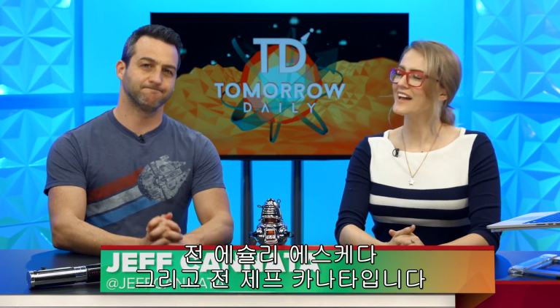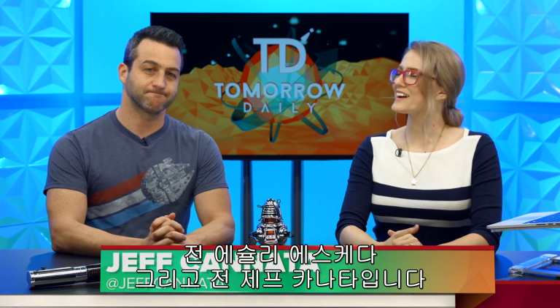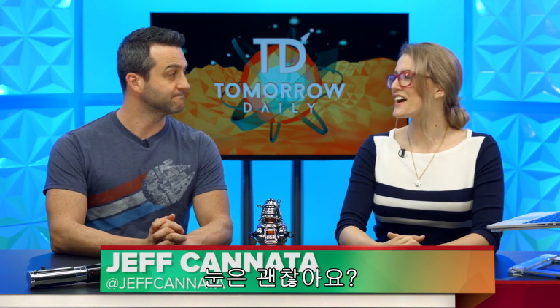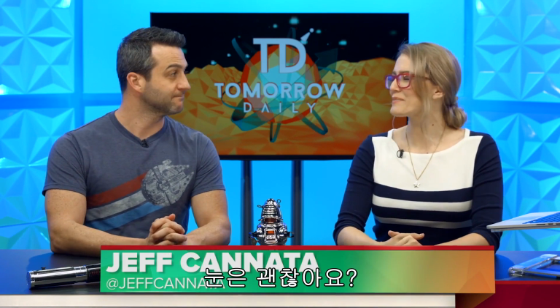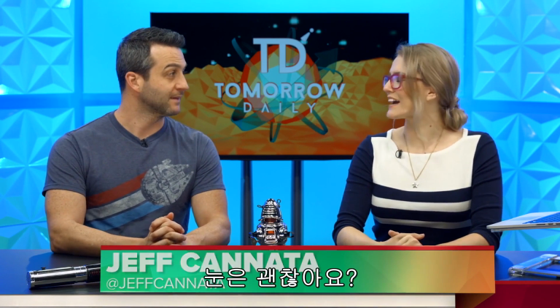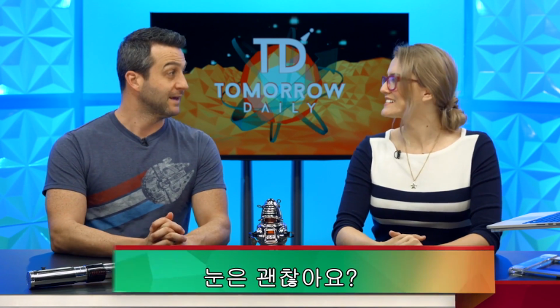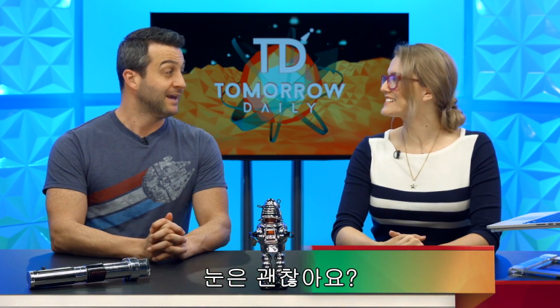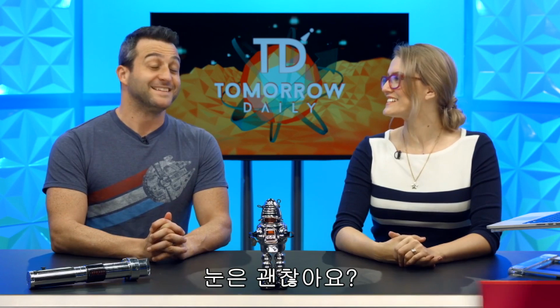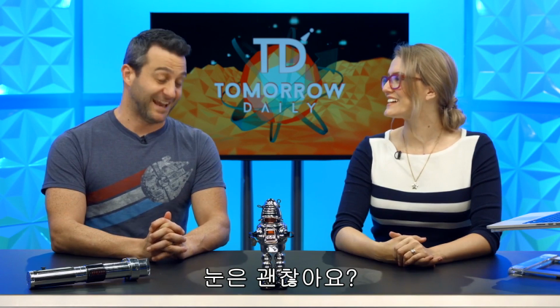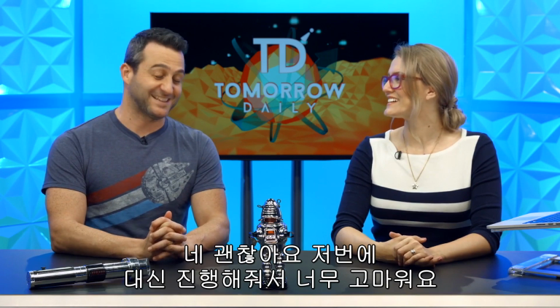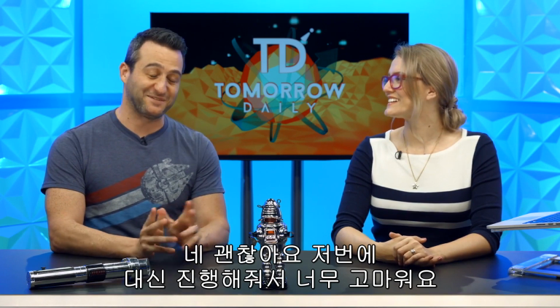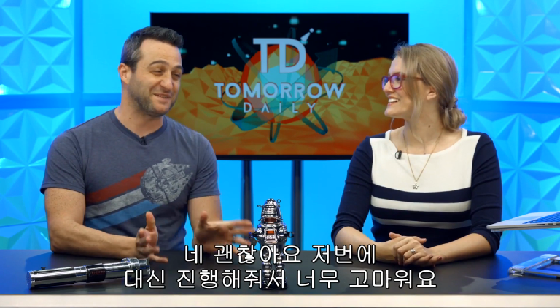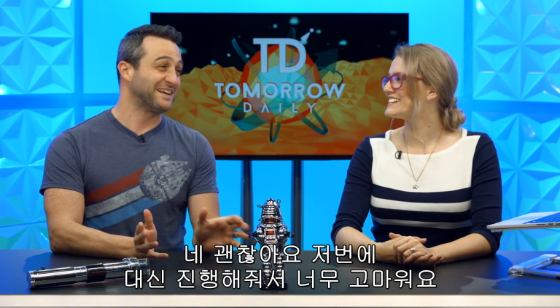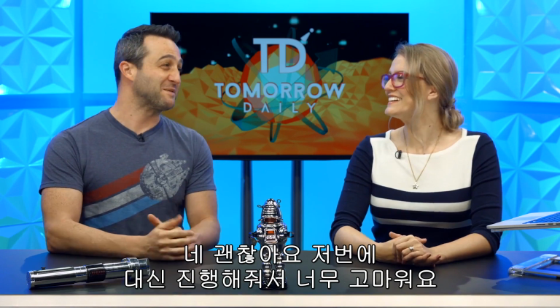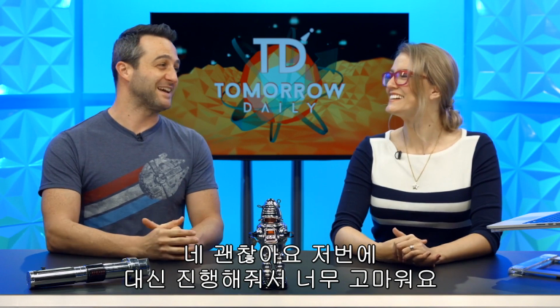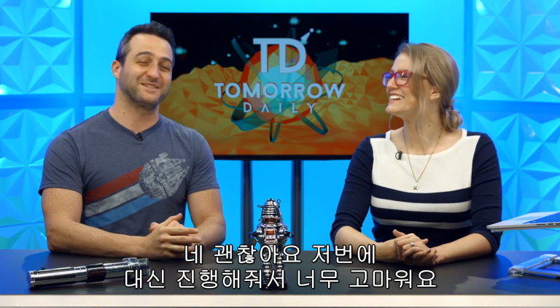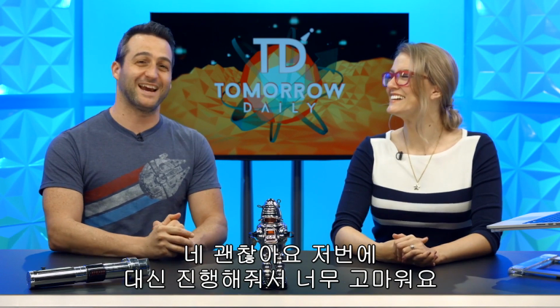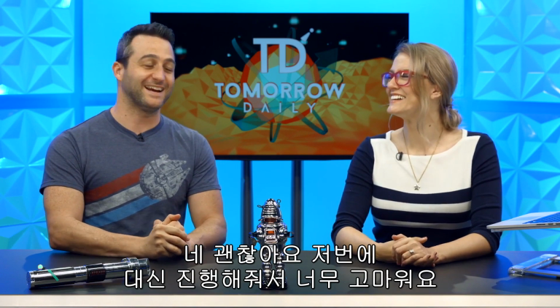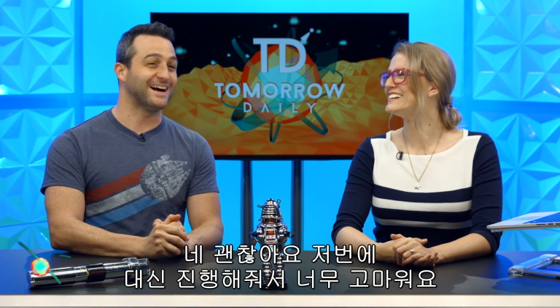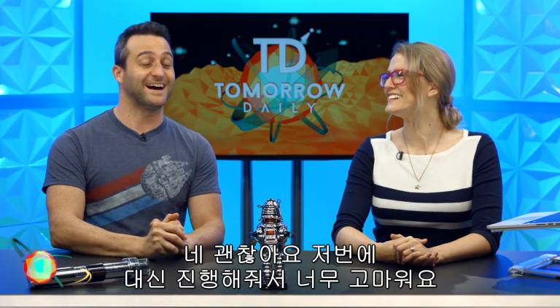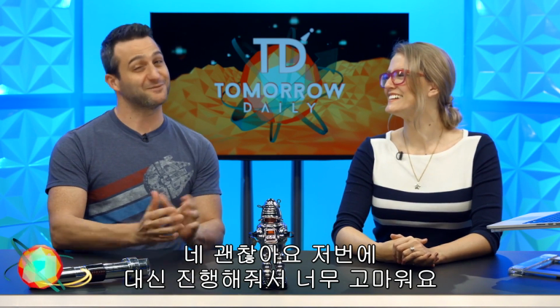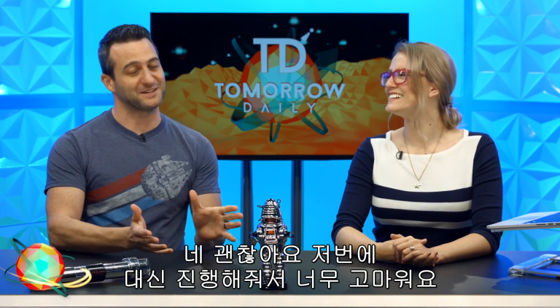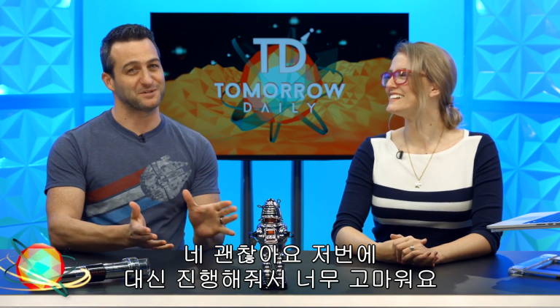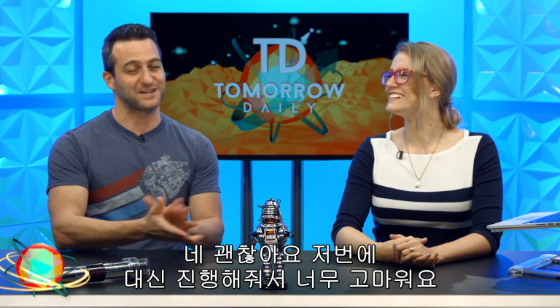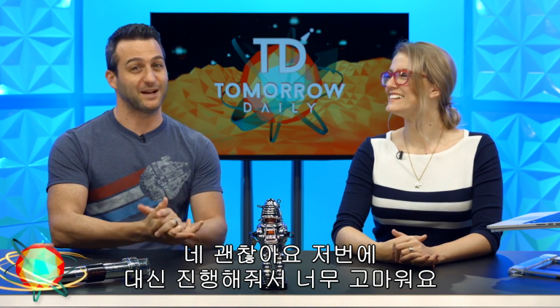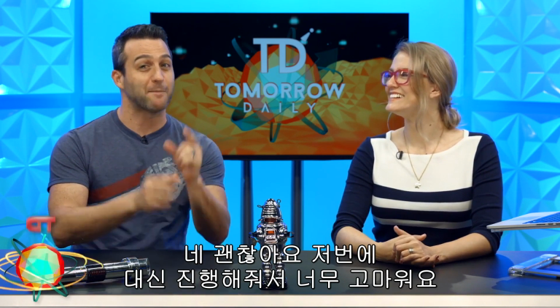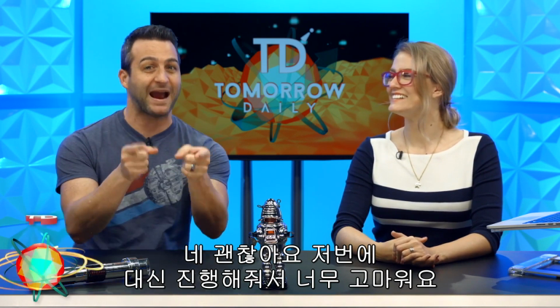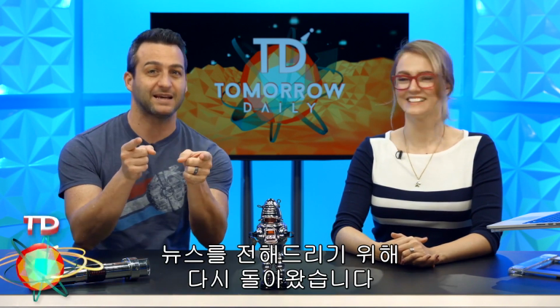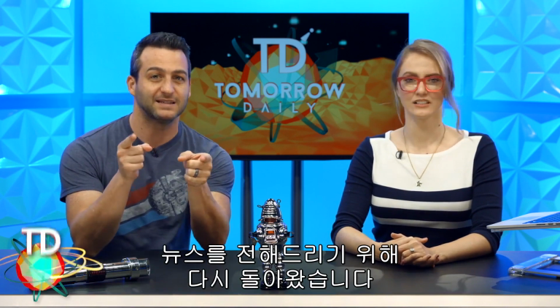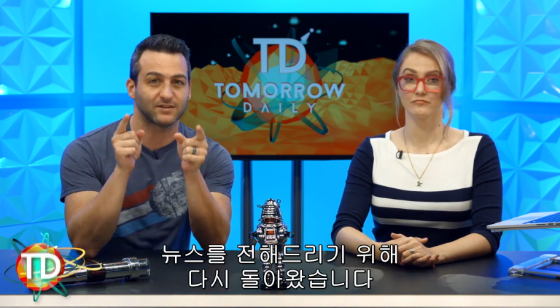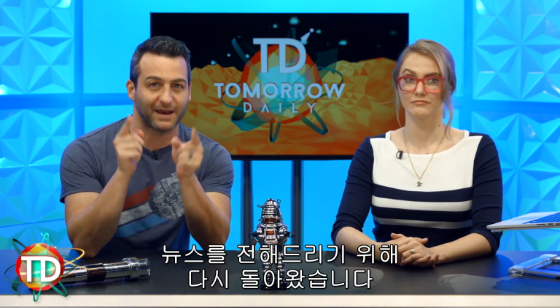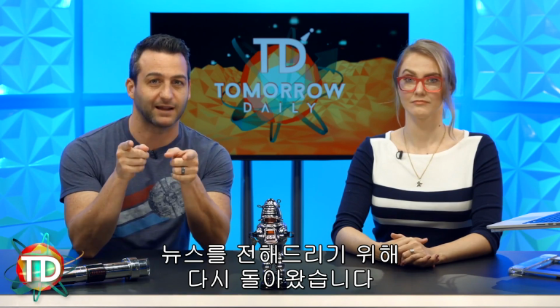Hey, you got your eyes back. Yes, thank you for filling in for me yesterday, I really appreciate it. I'm back to give you some headlines.